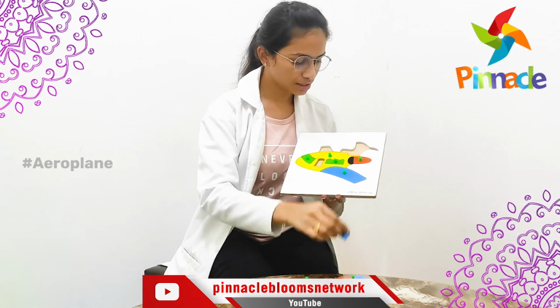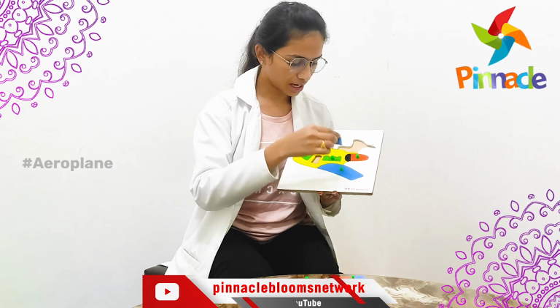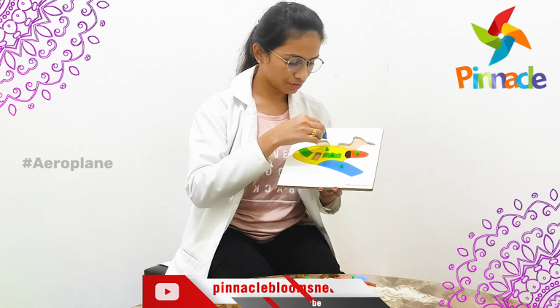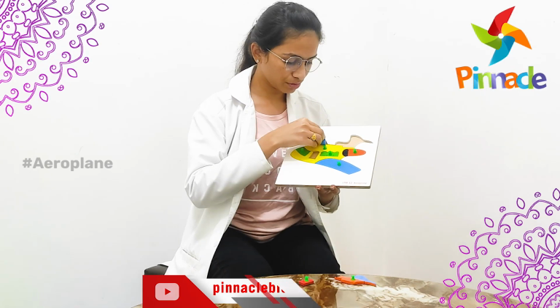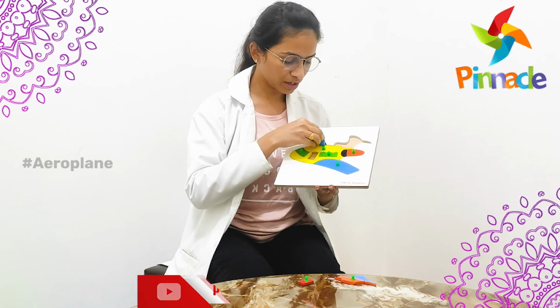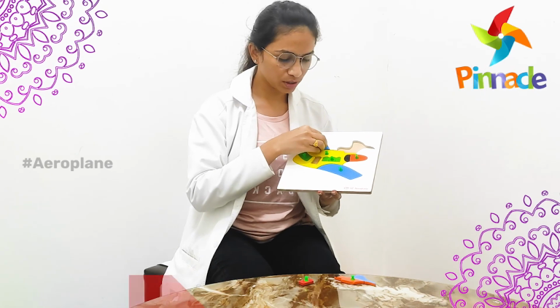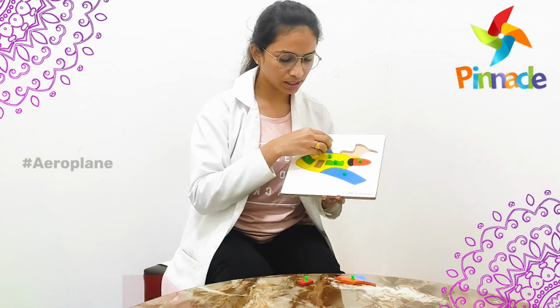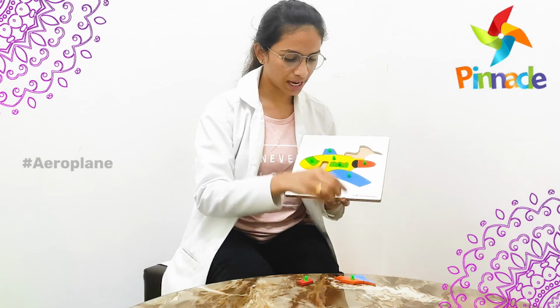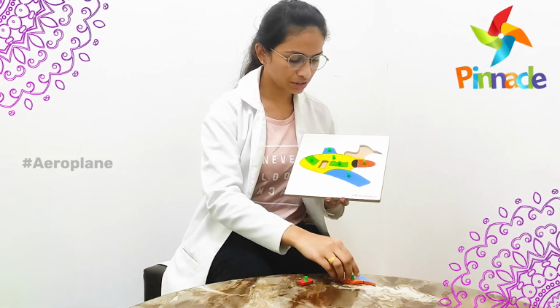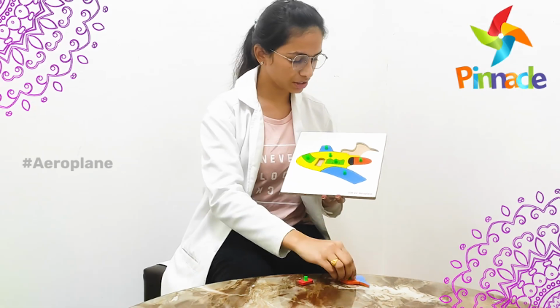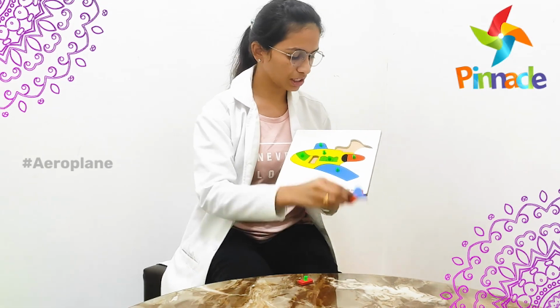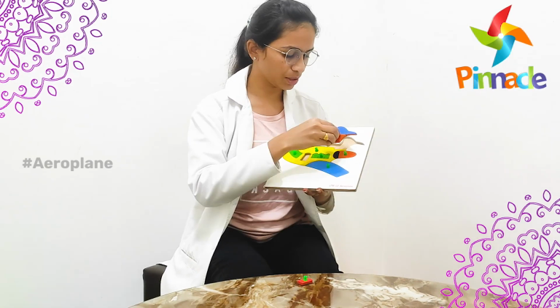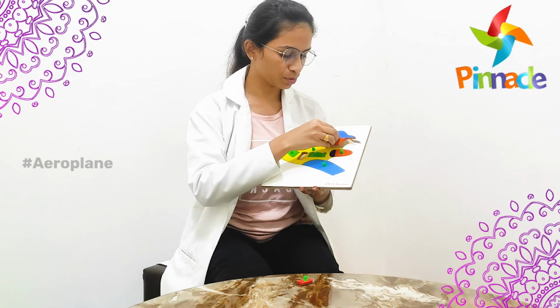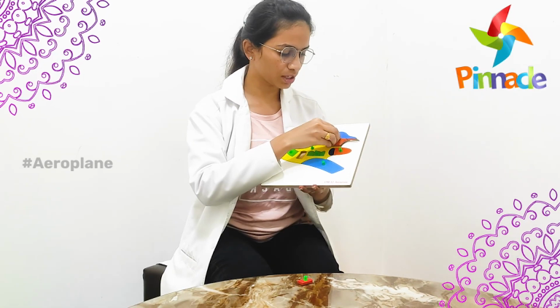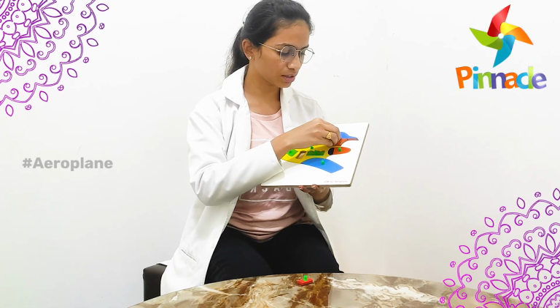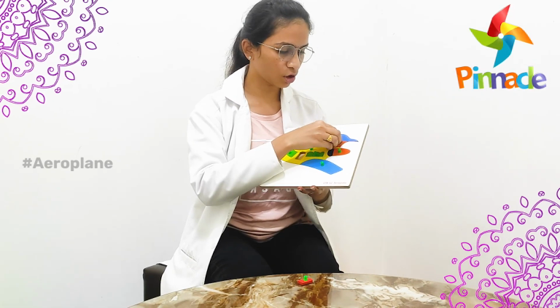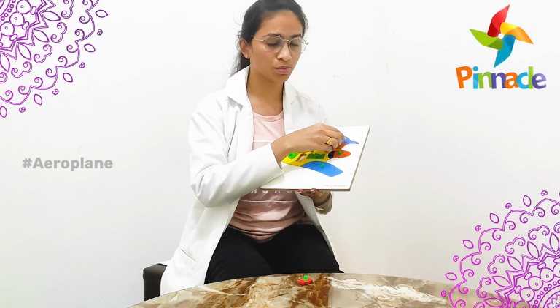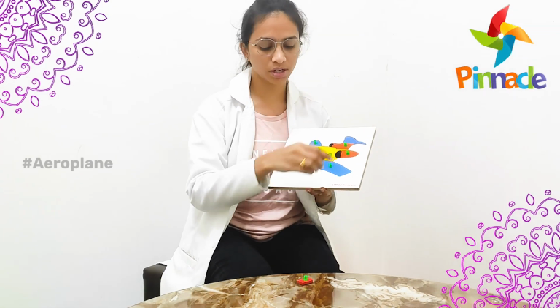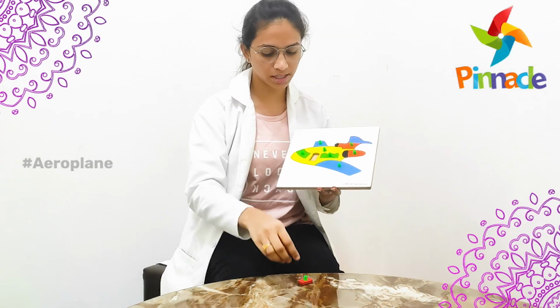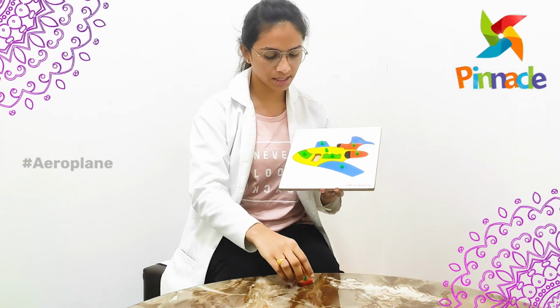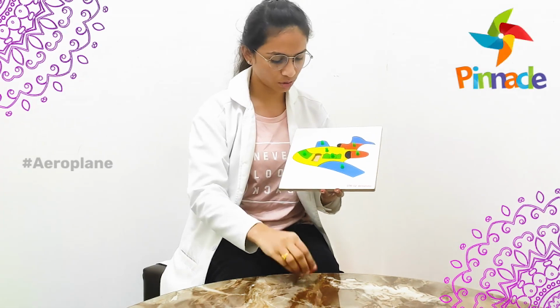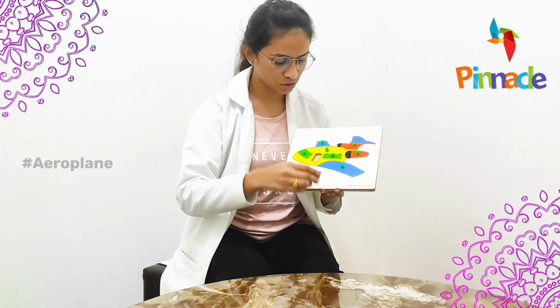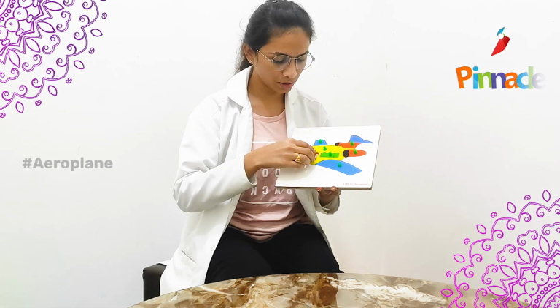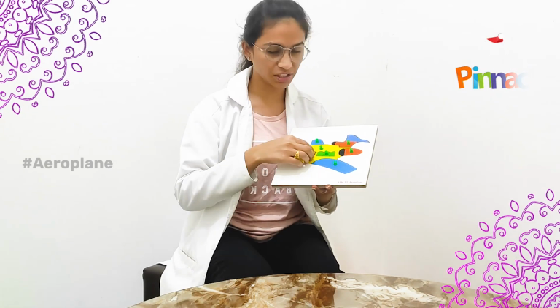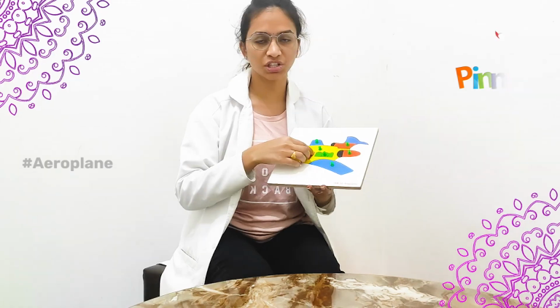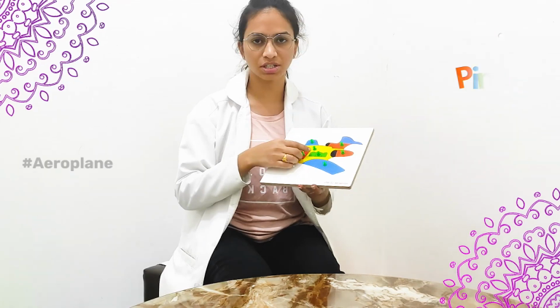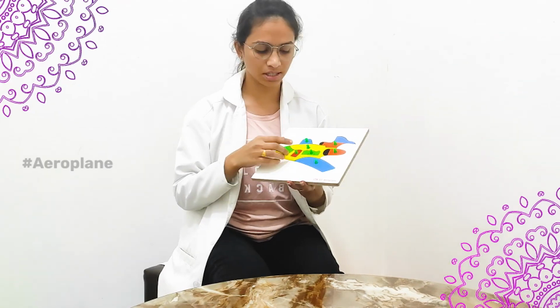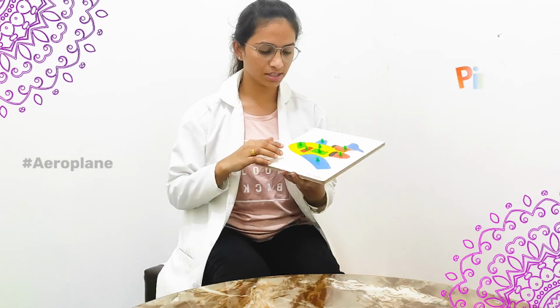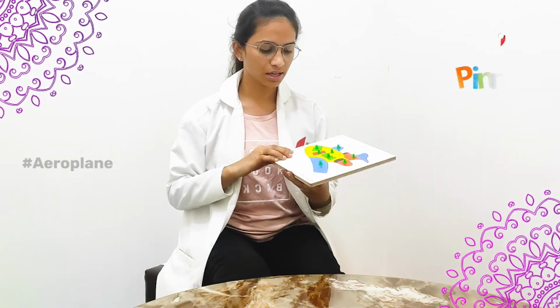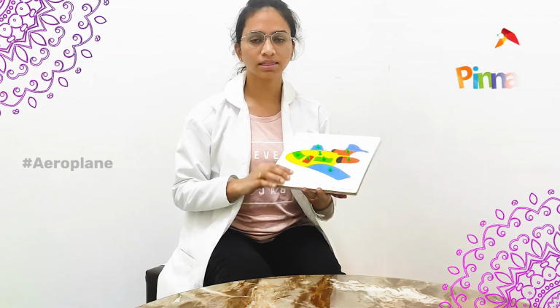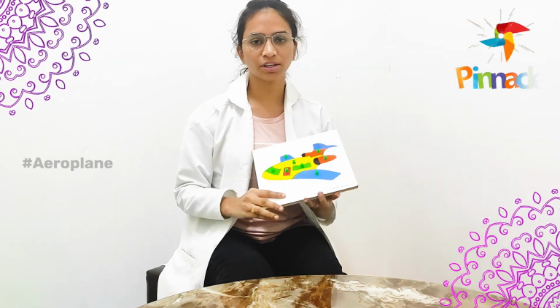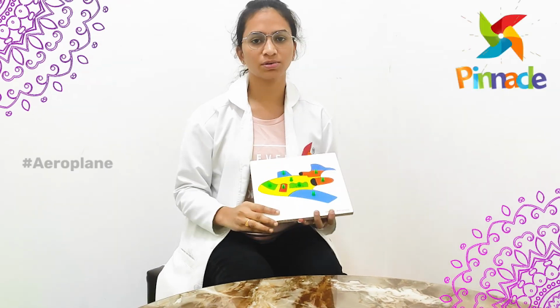By doing this activity it will improve their gross motor skills and also imagination skills. Thank you.